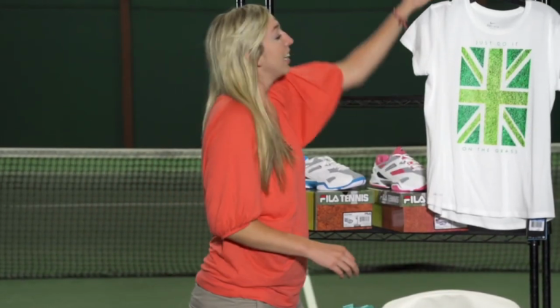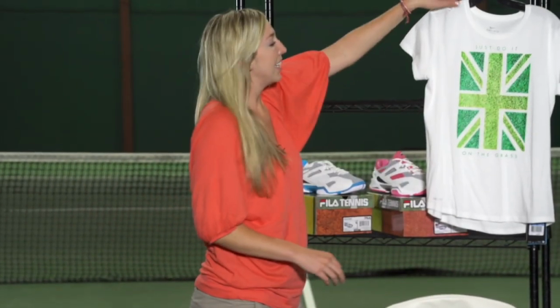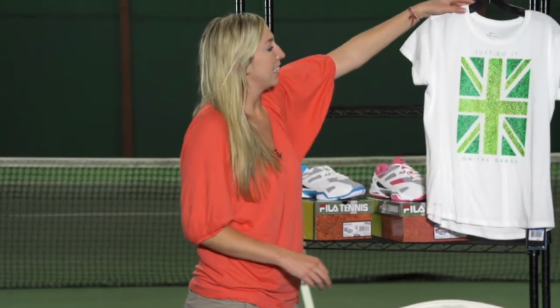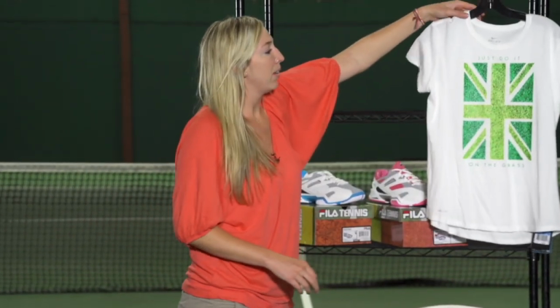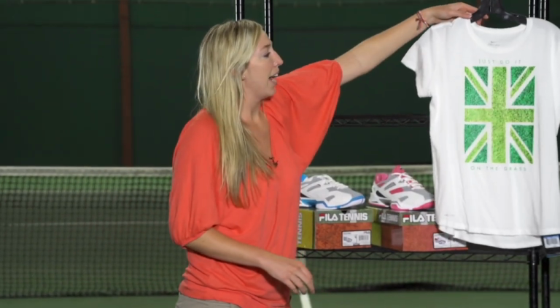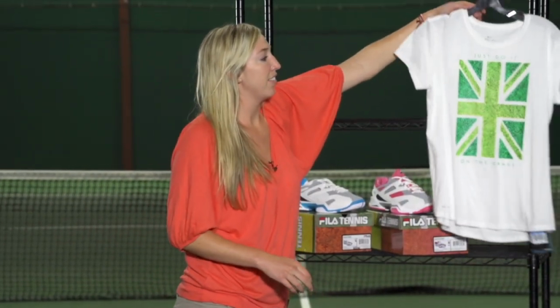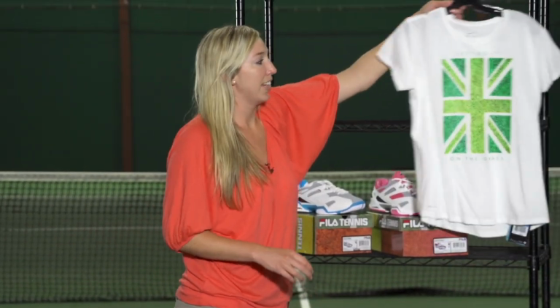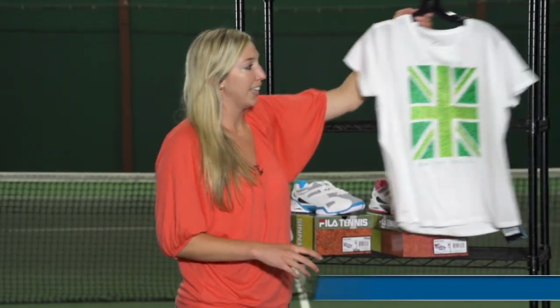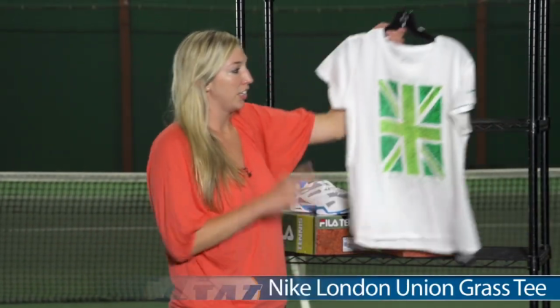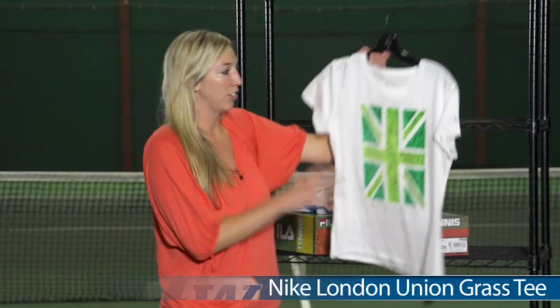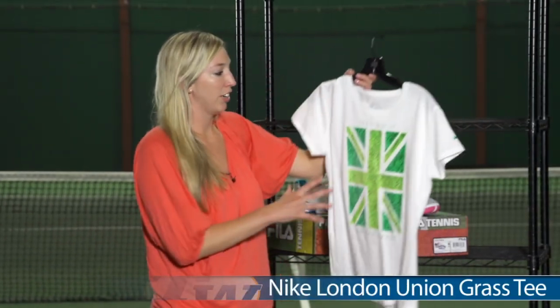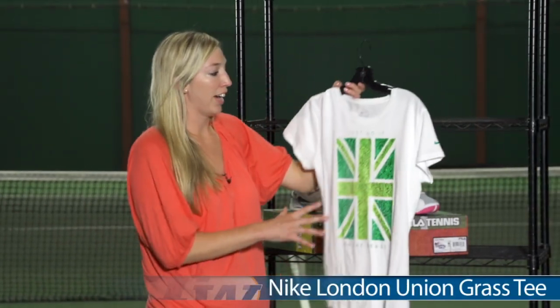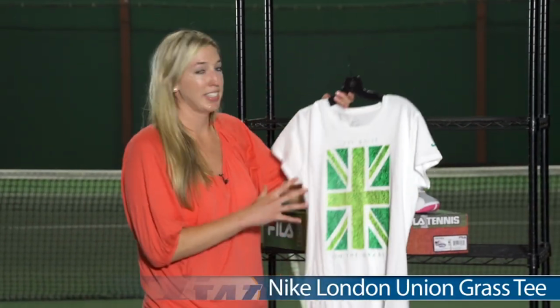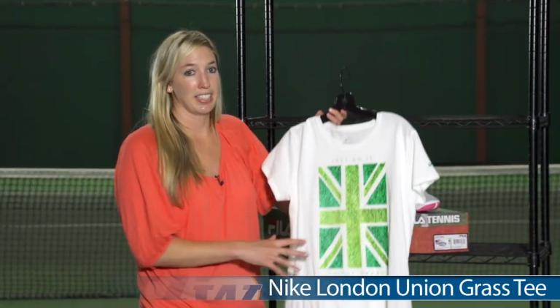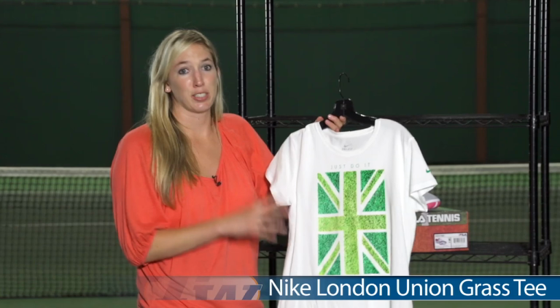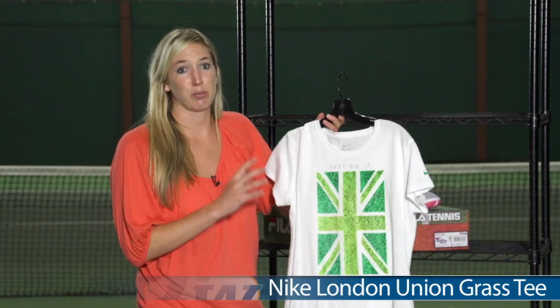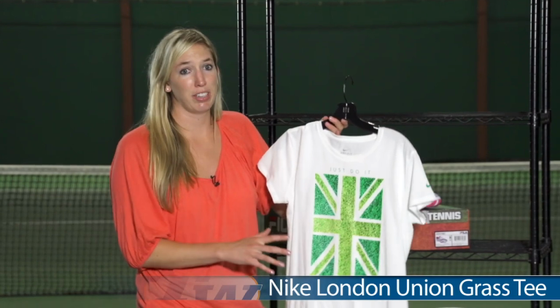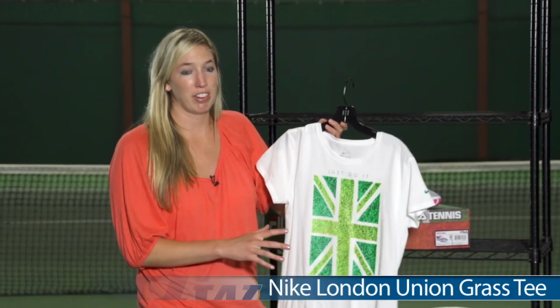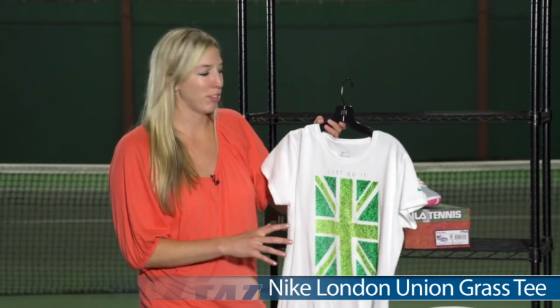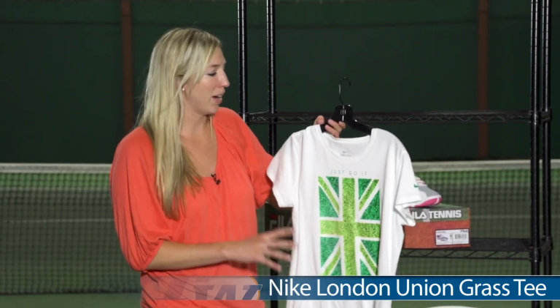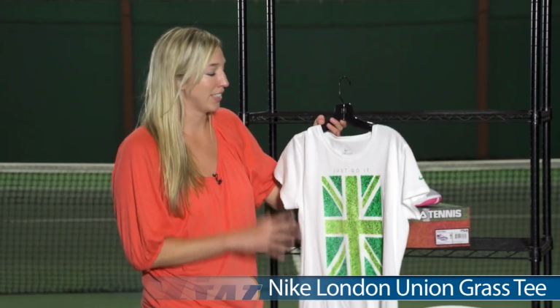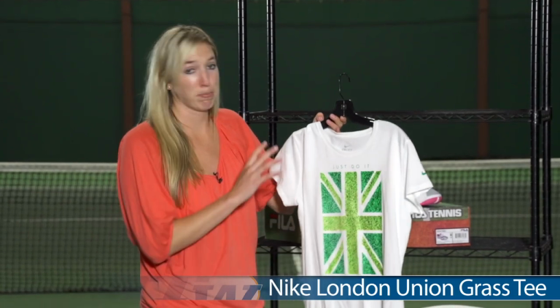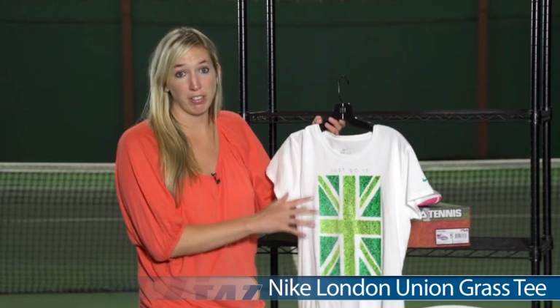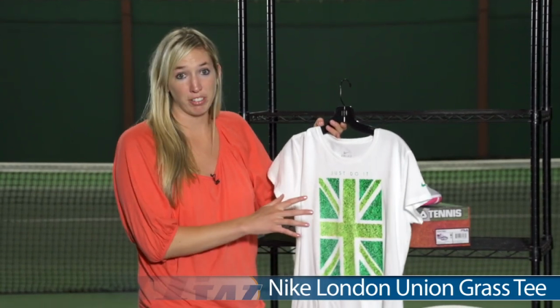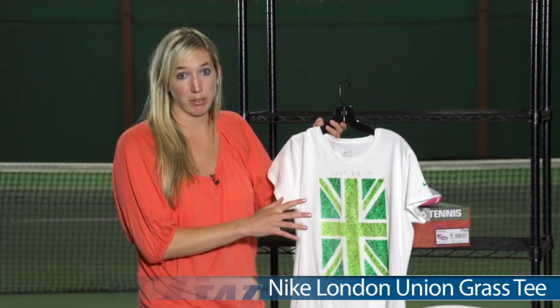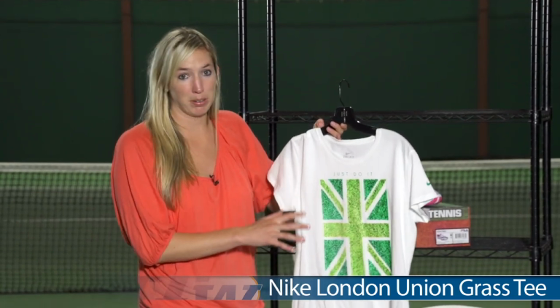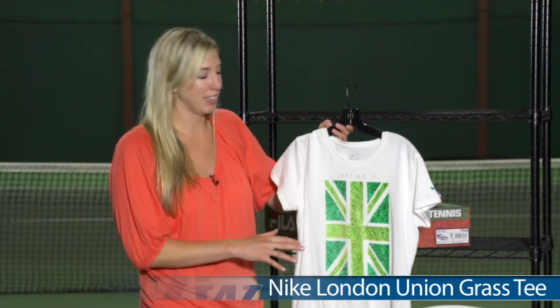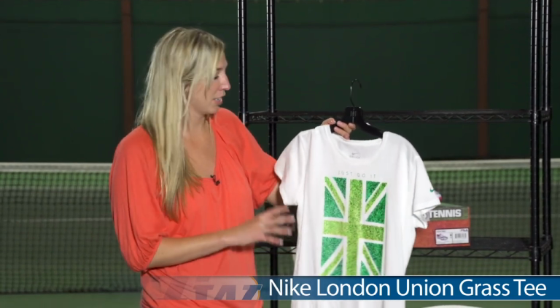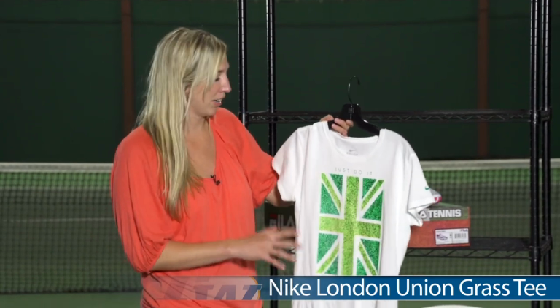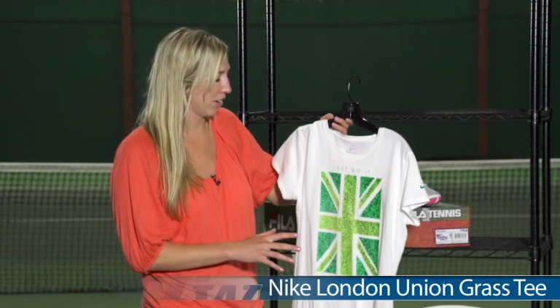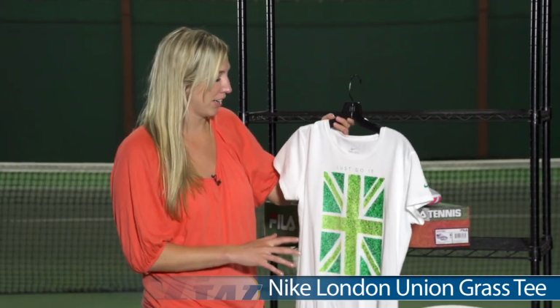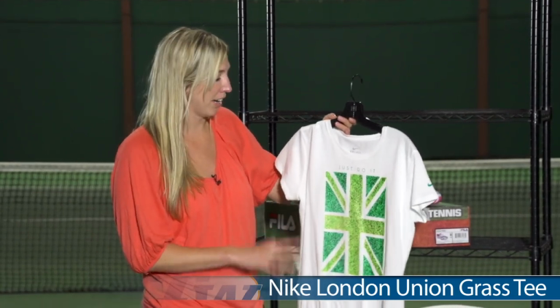Lastly, we have the Nike Union Grass Tee. This is really fun for practice and perfect for Wimbledon that's going on right now.